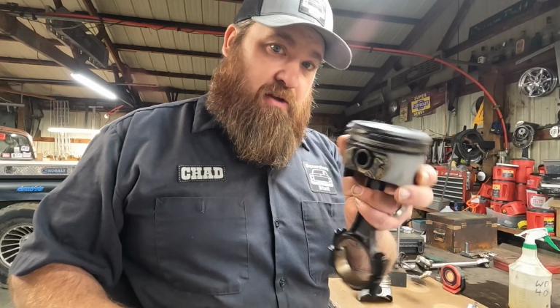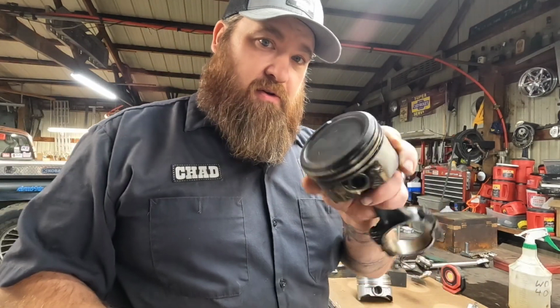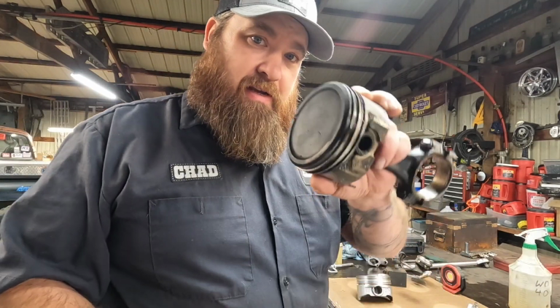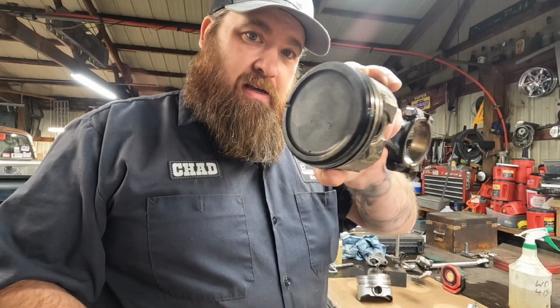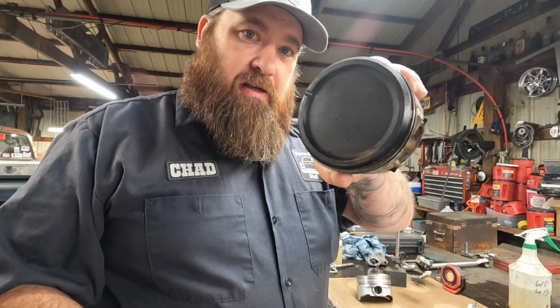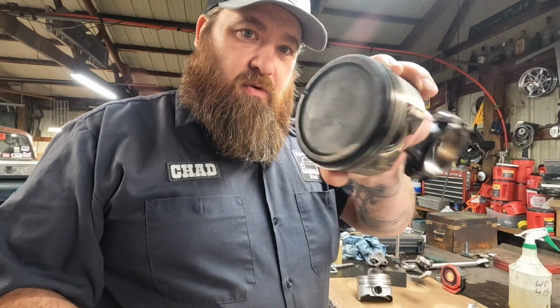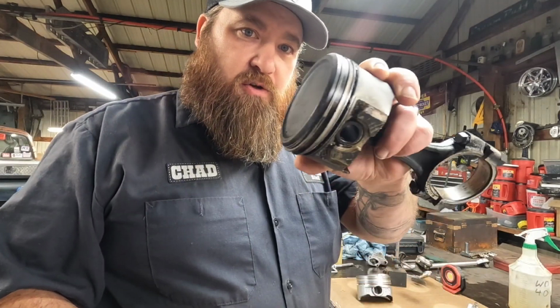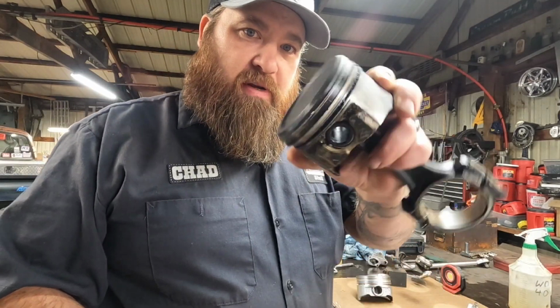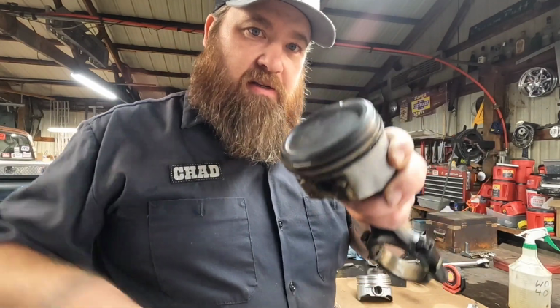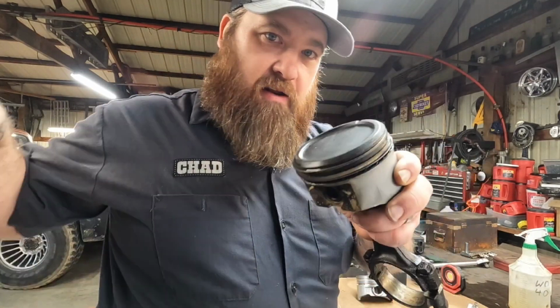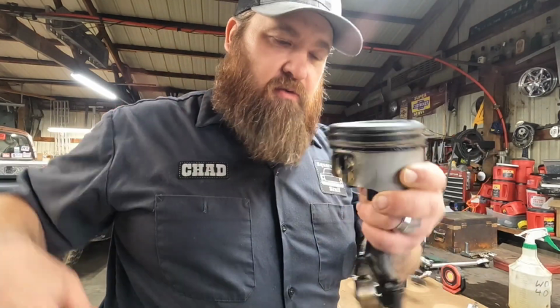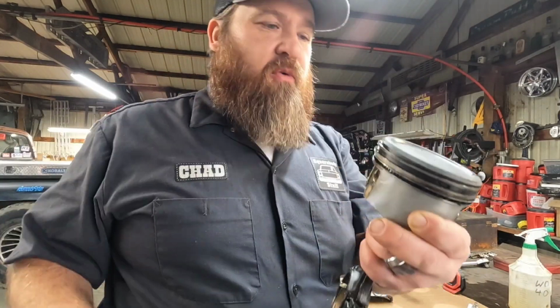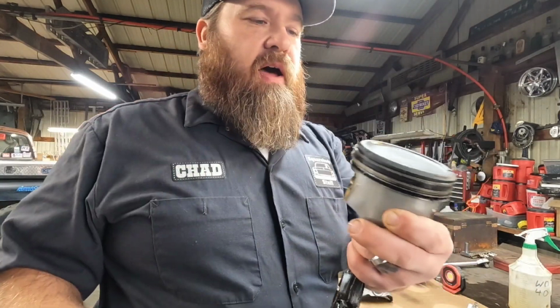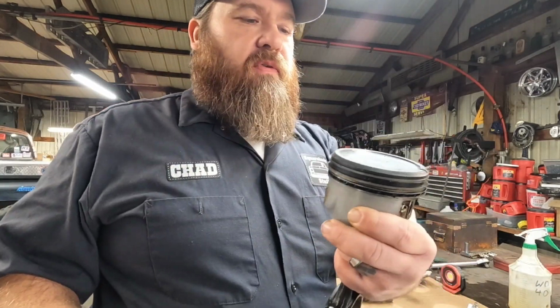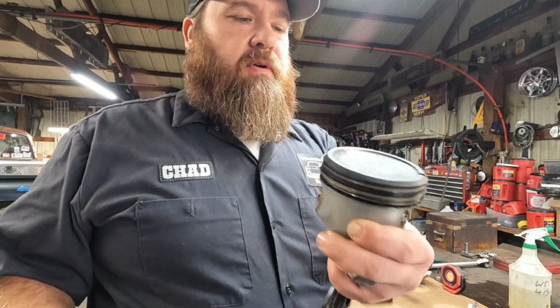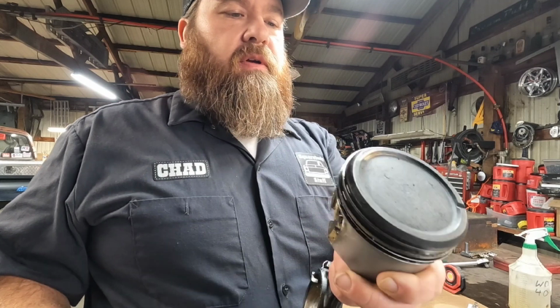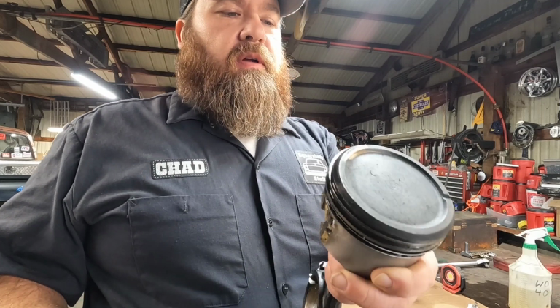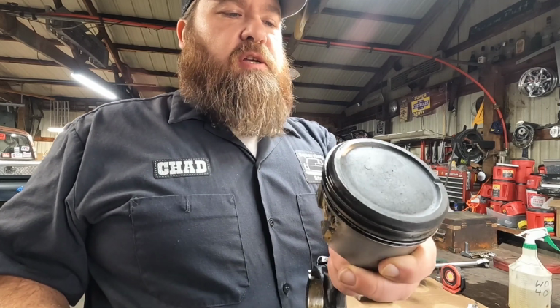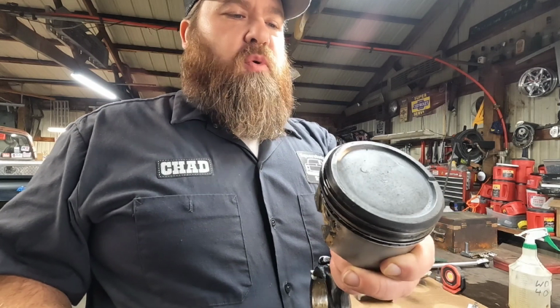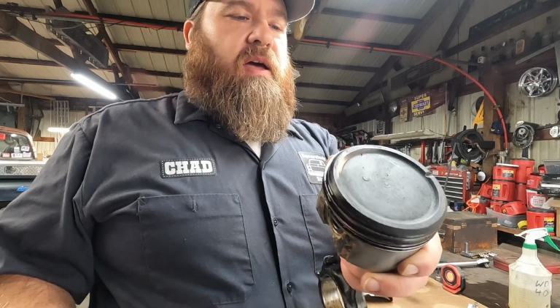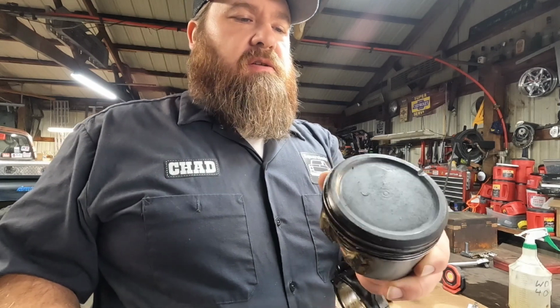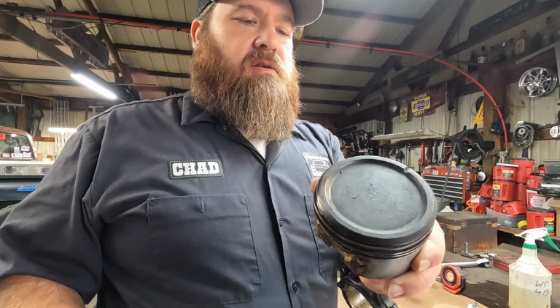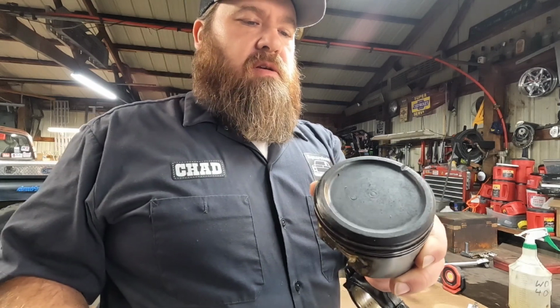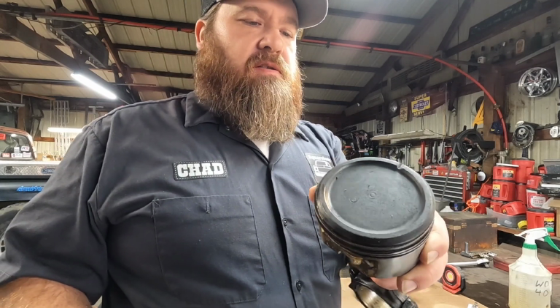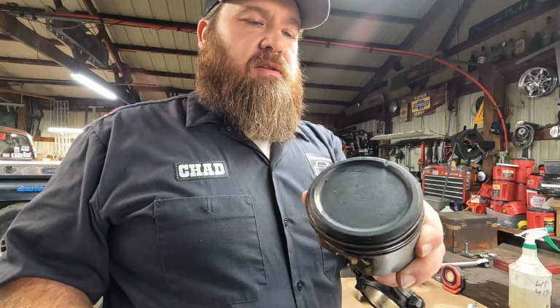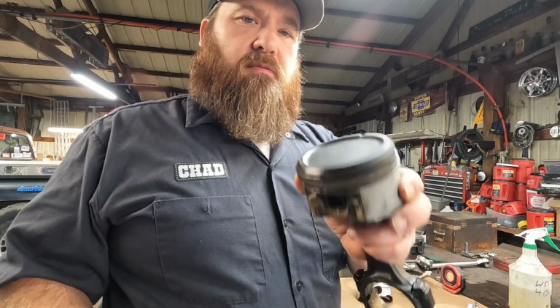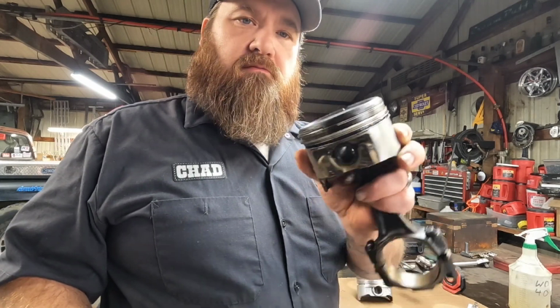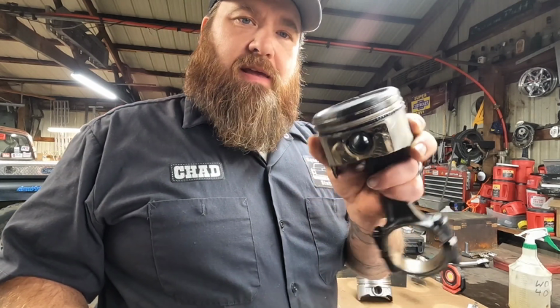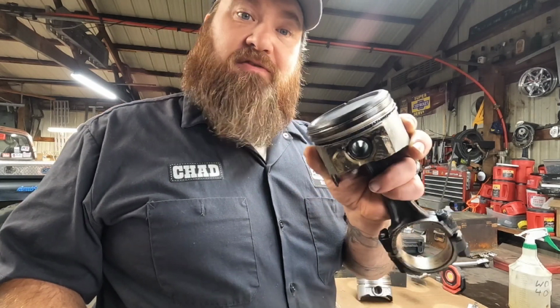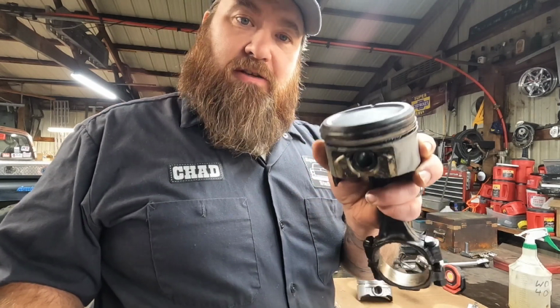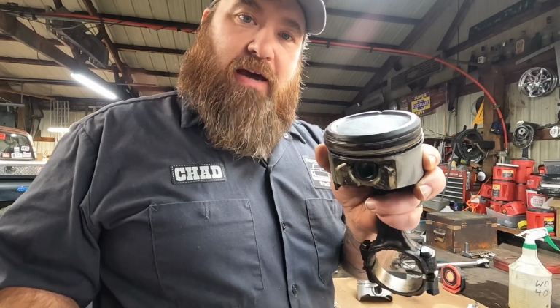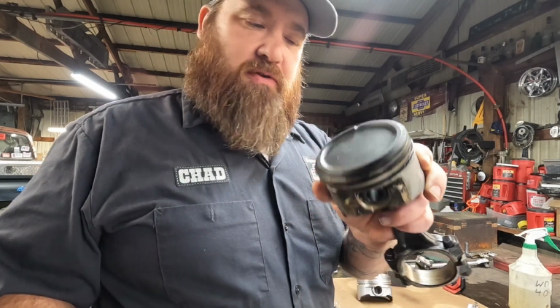By the way, these are the original pistons out of this 305 — these poor guys have seen some action.